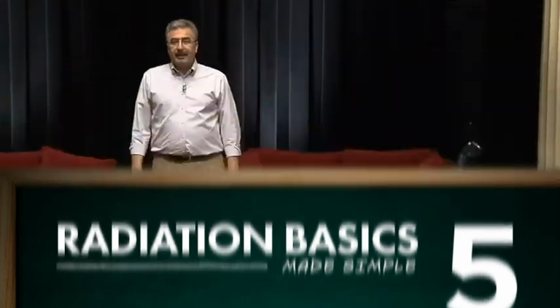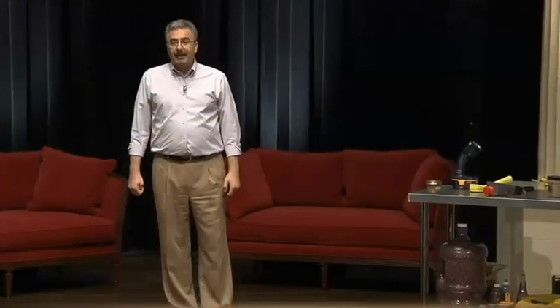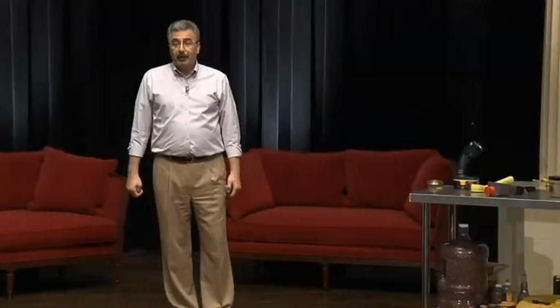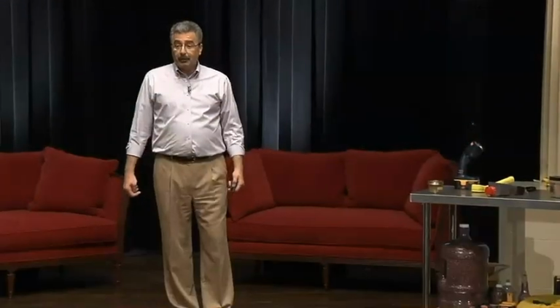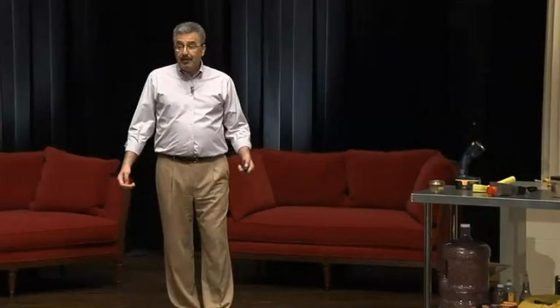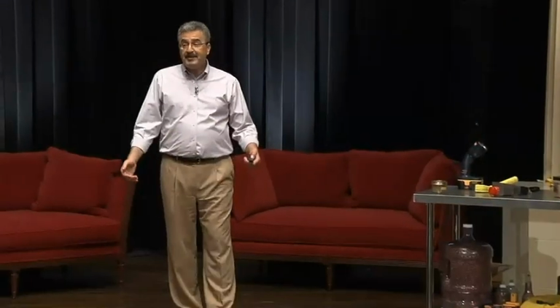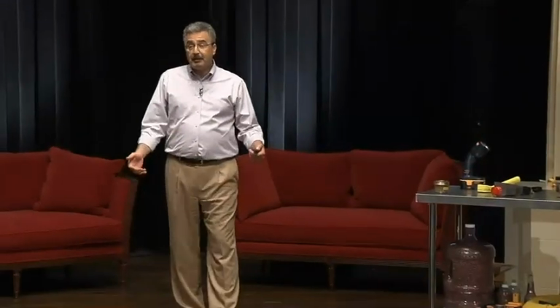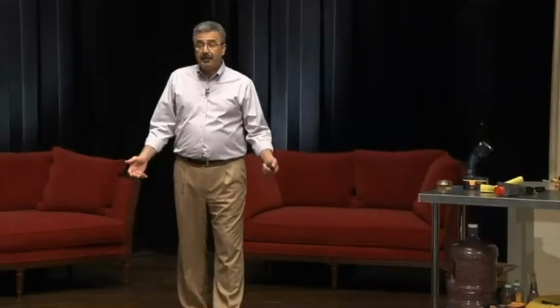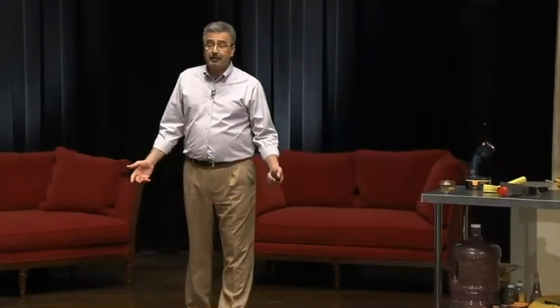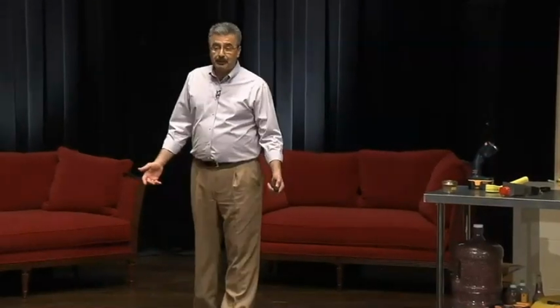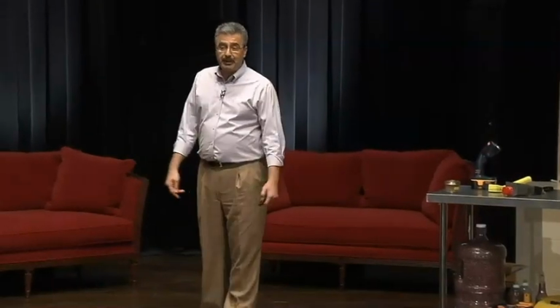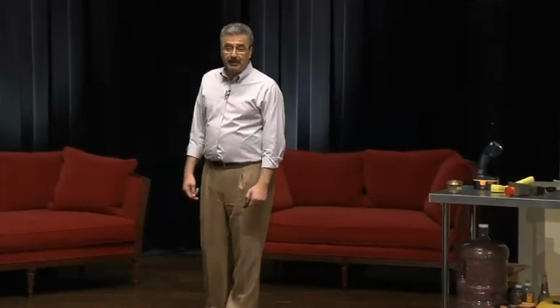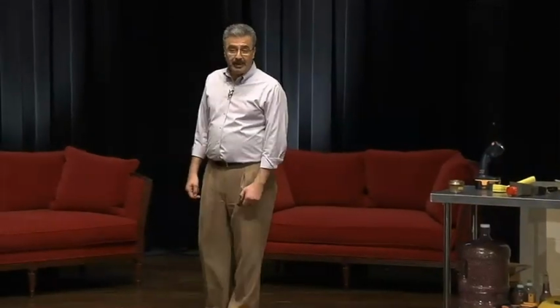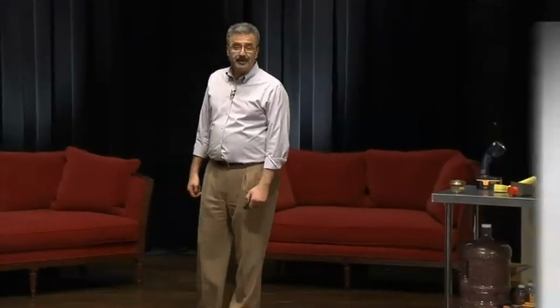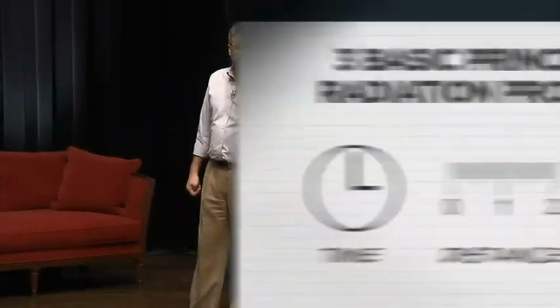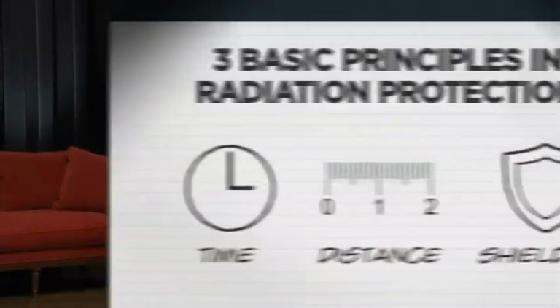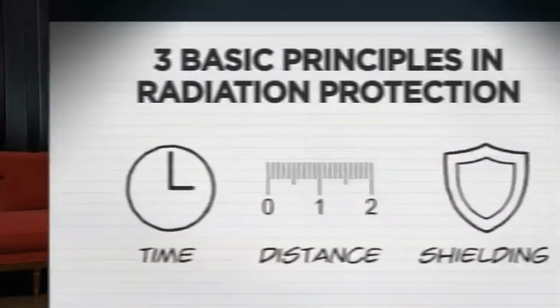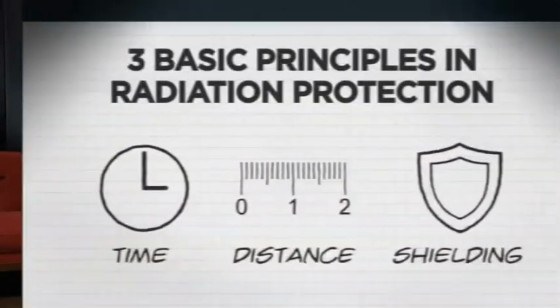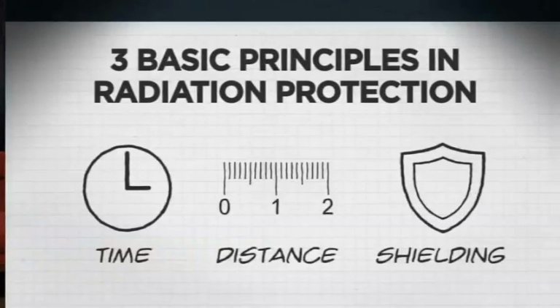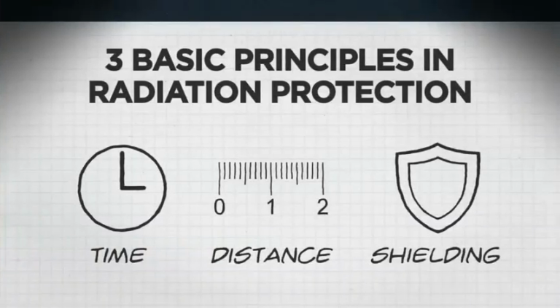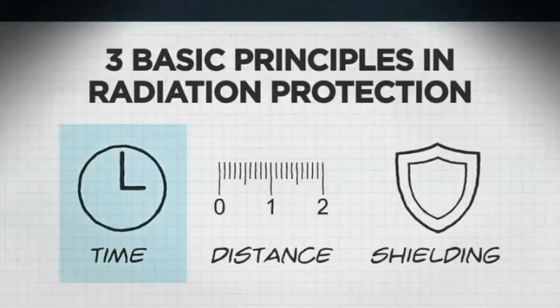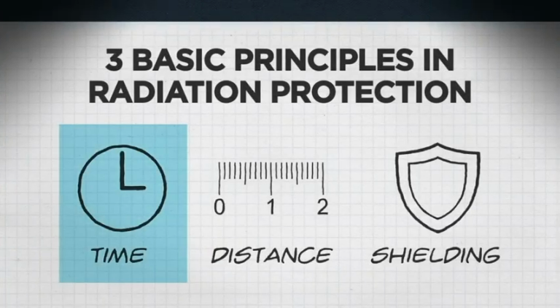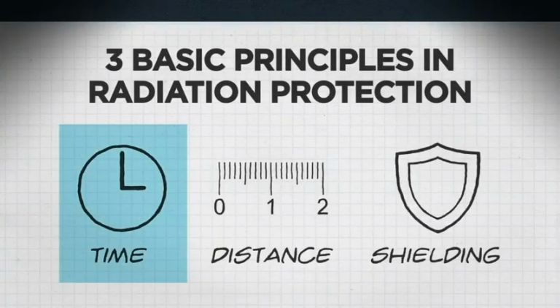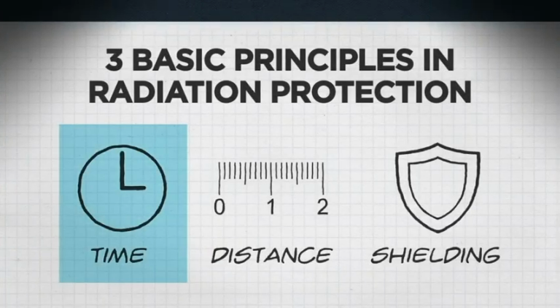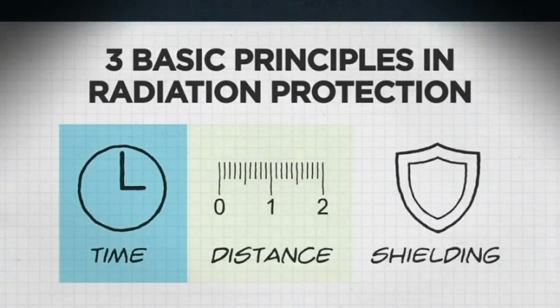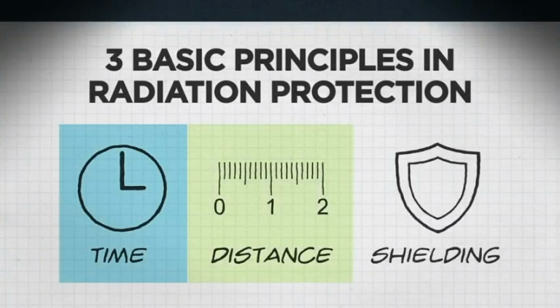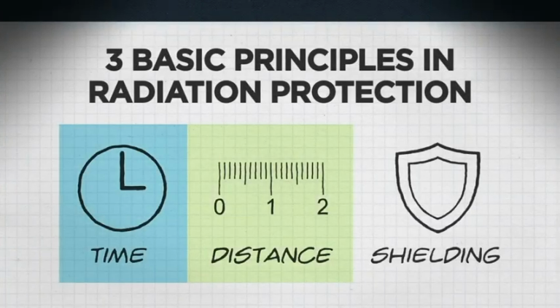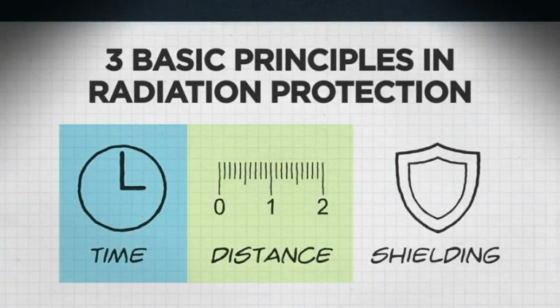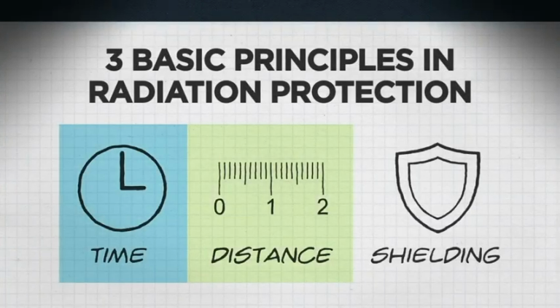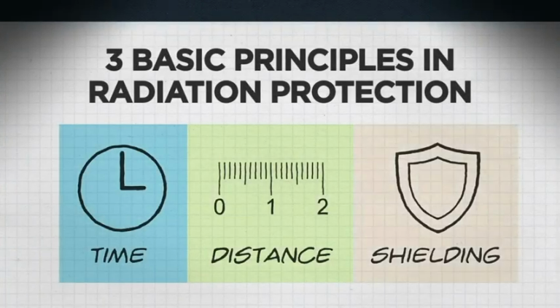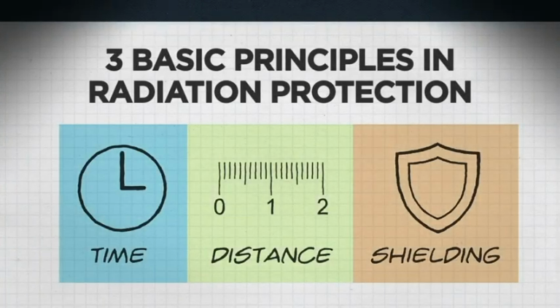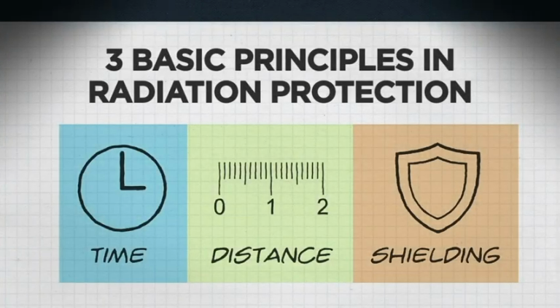There are three basic principles in radiation safety: time, distance, and shielding.